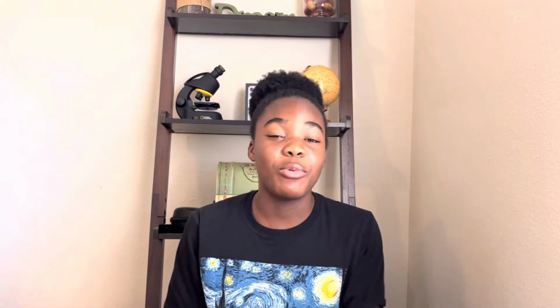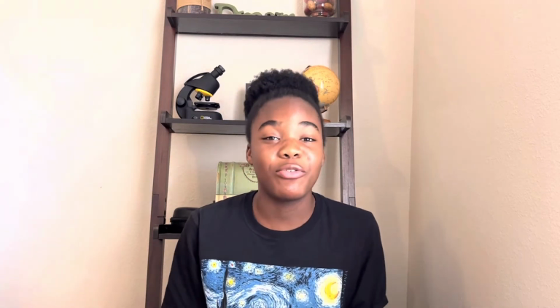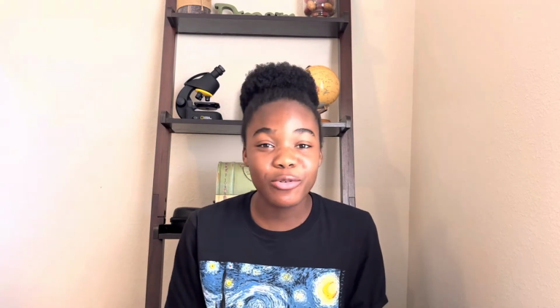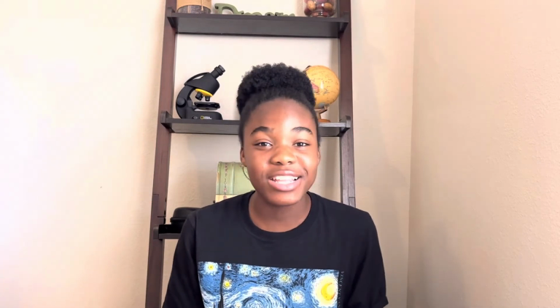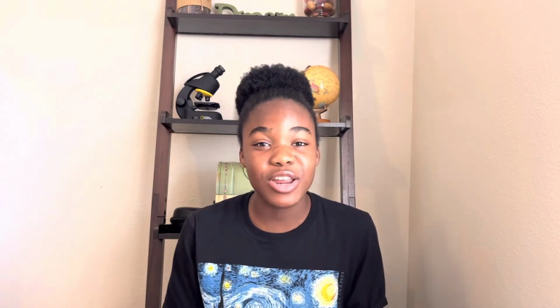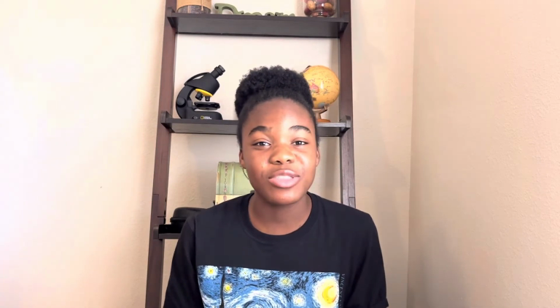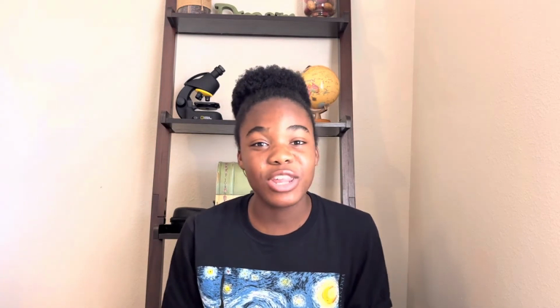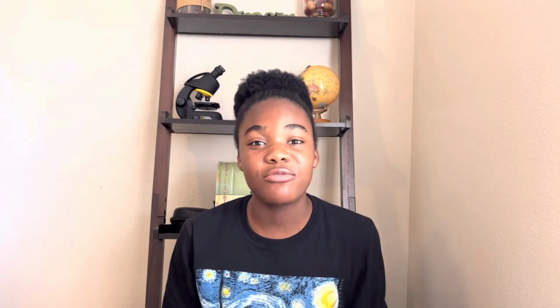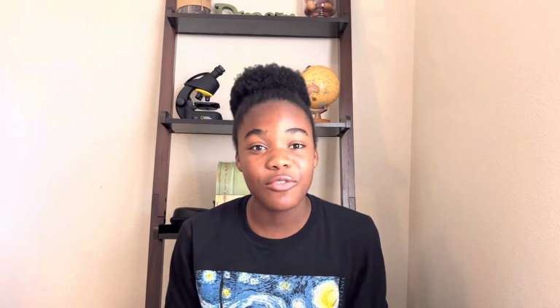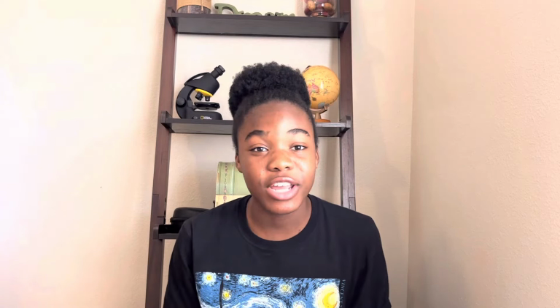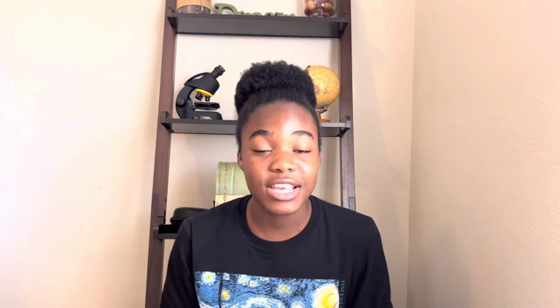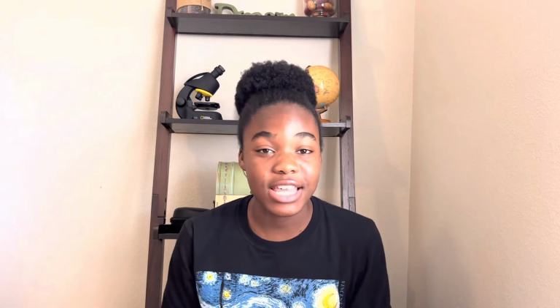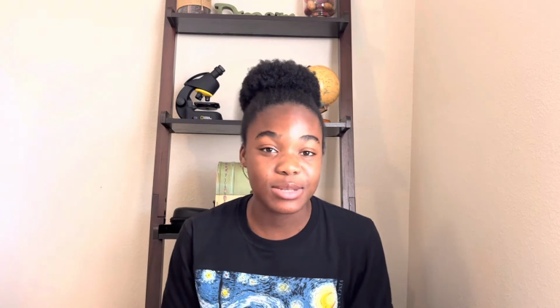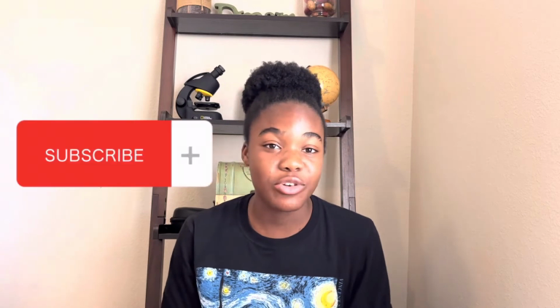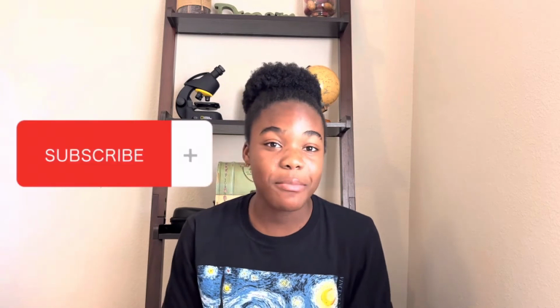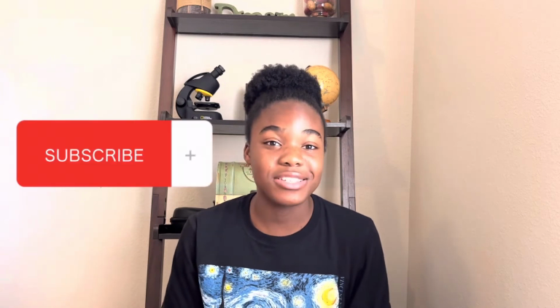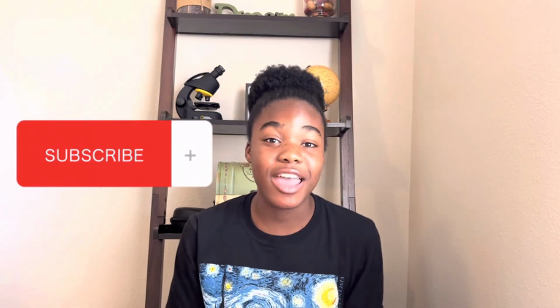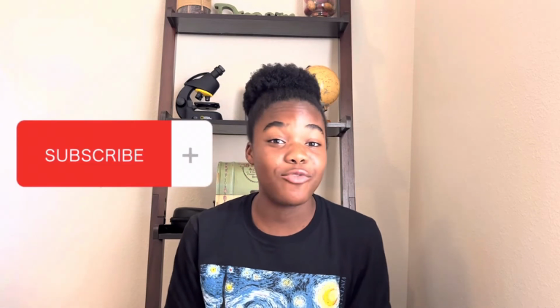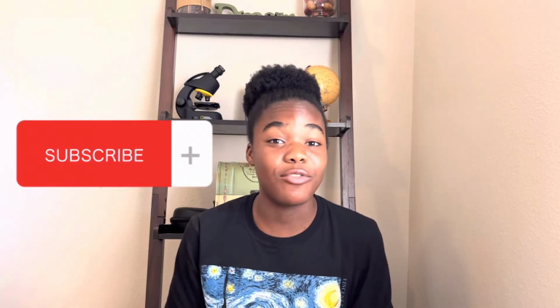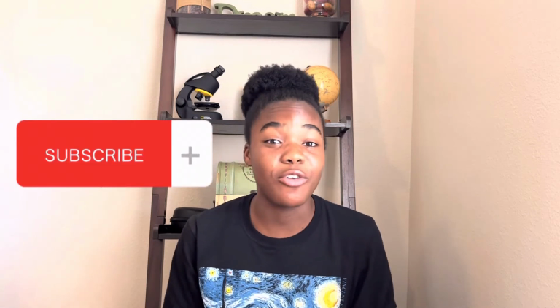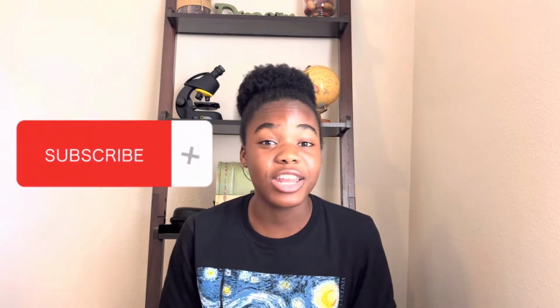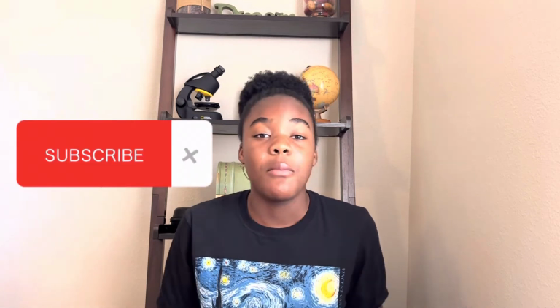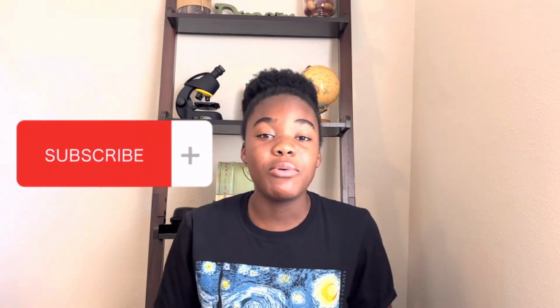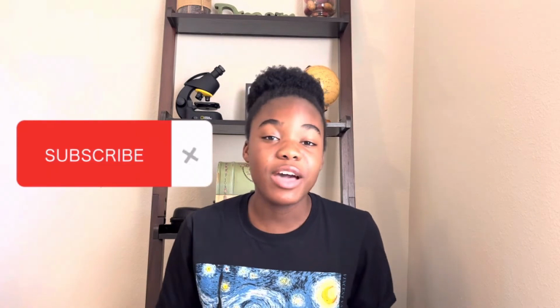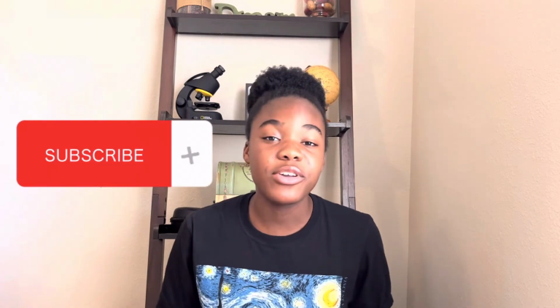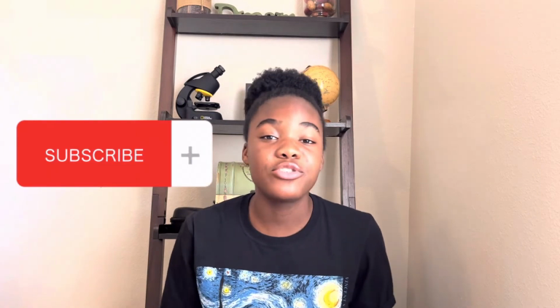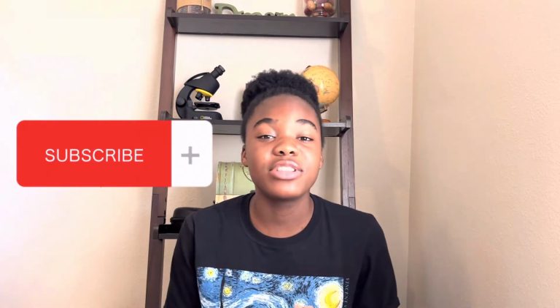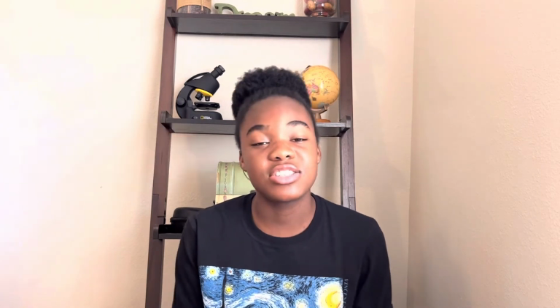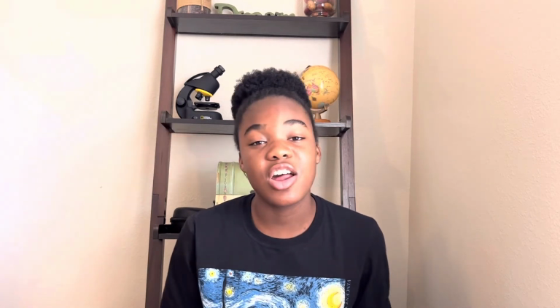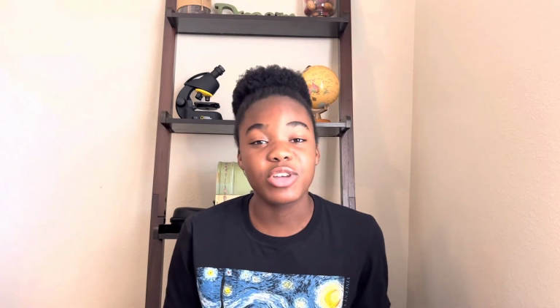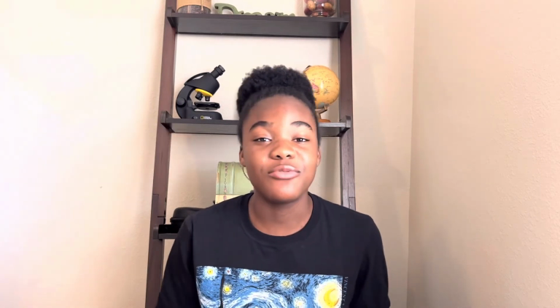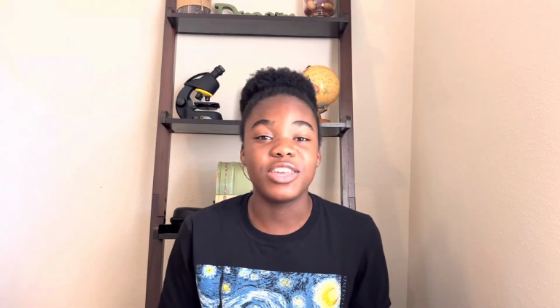Before we get started with the video, don't forget to hit that subscribe button if you haven't already. Let's get on with the video.